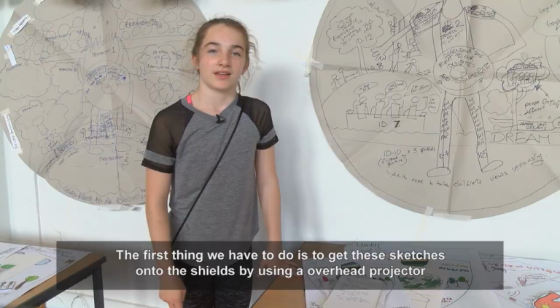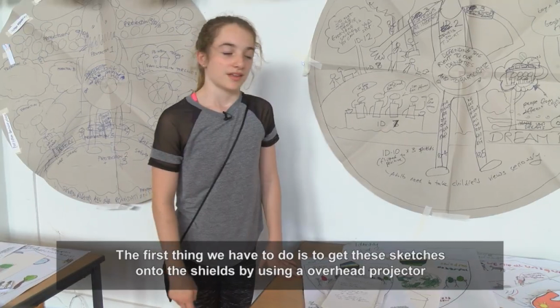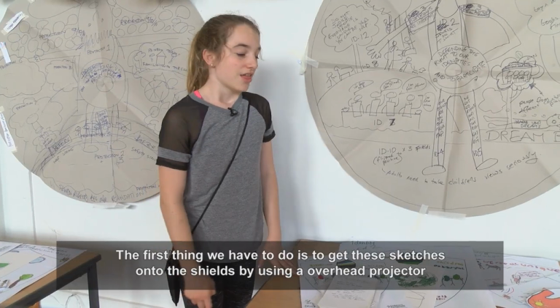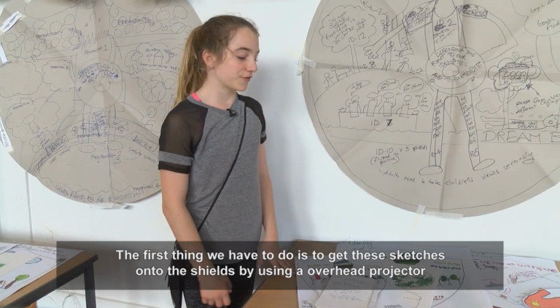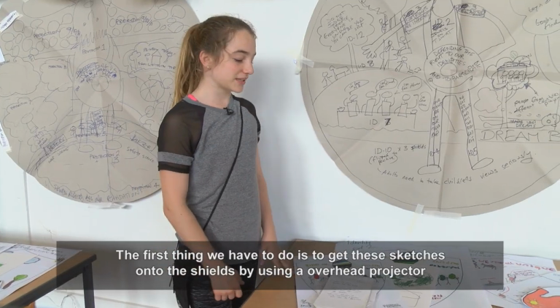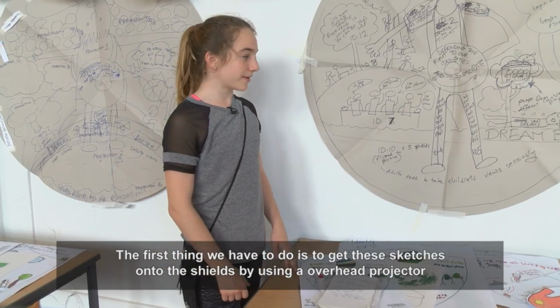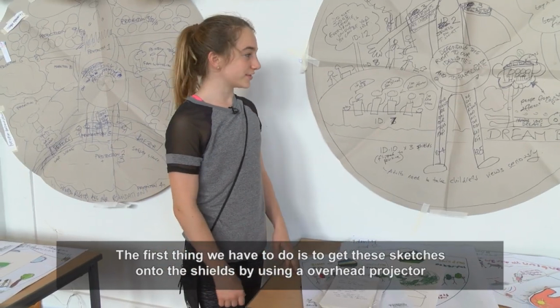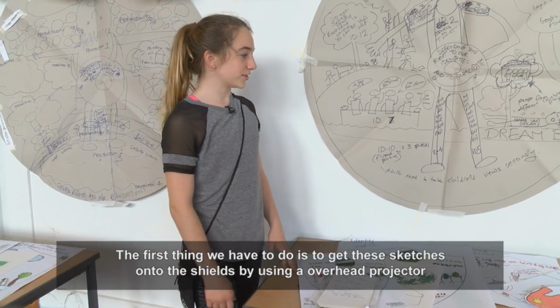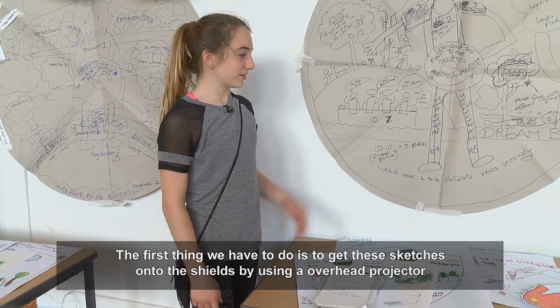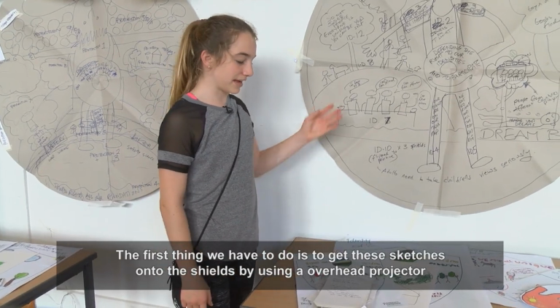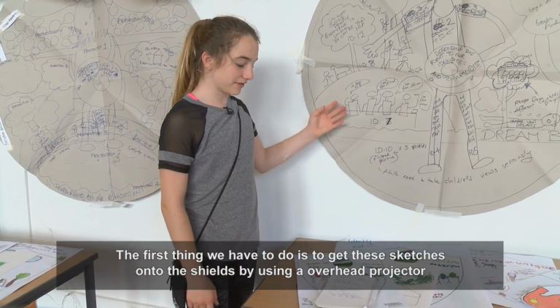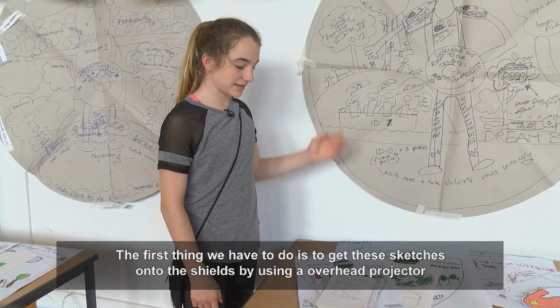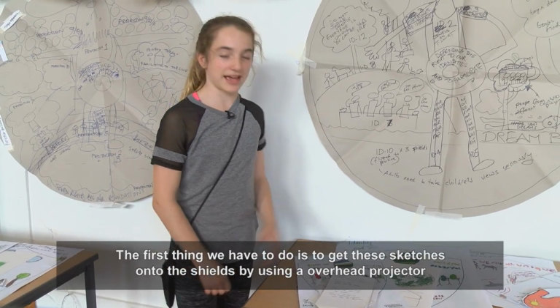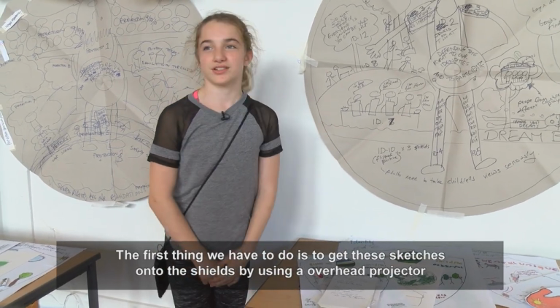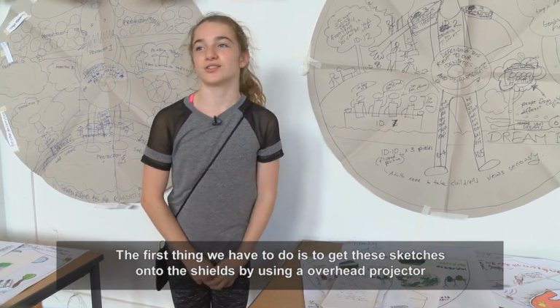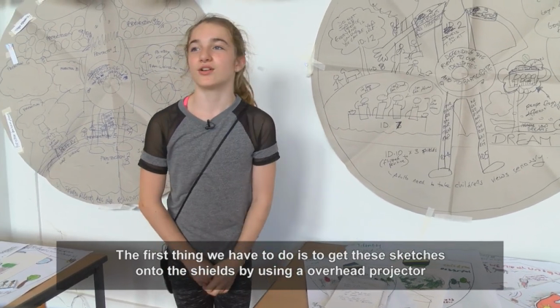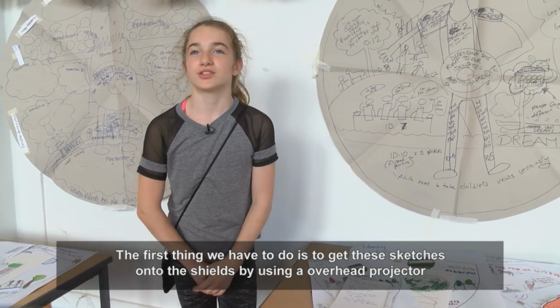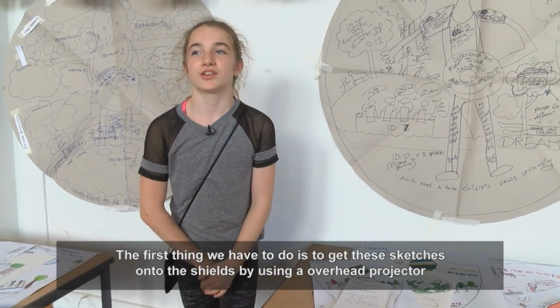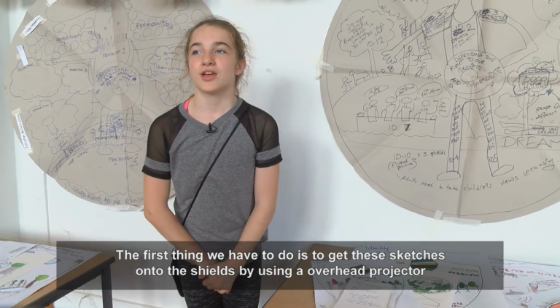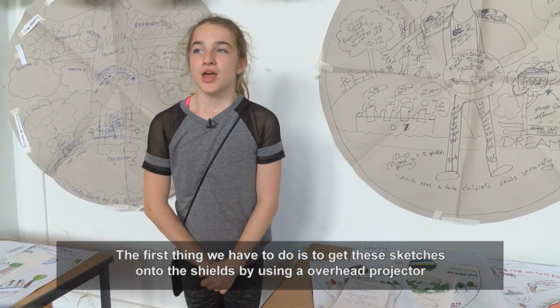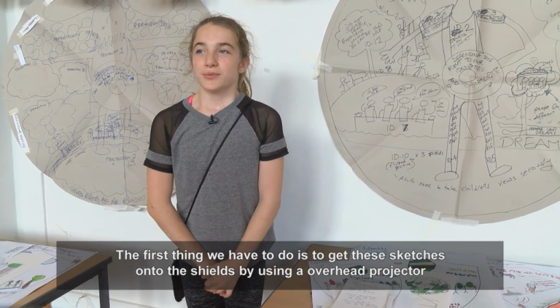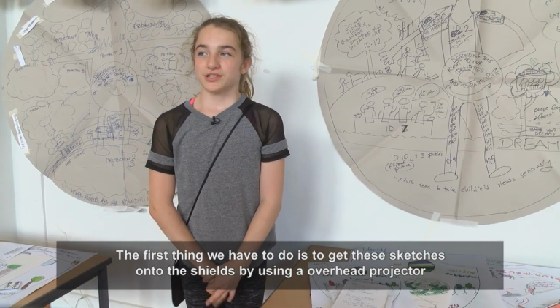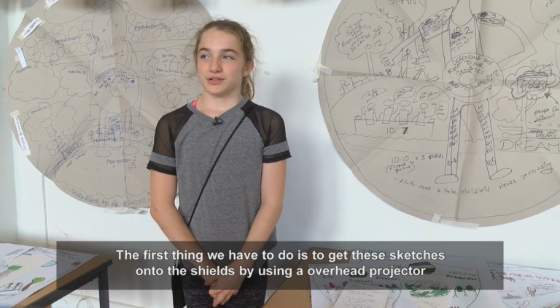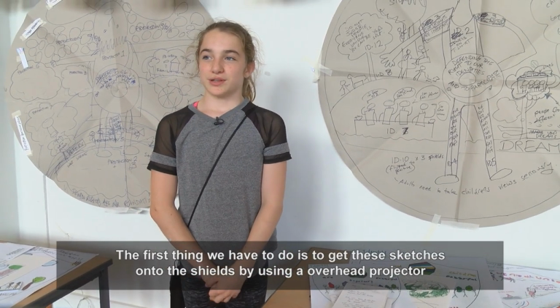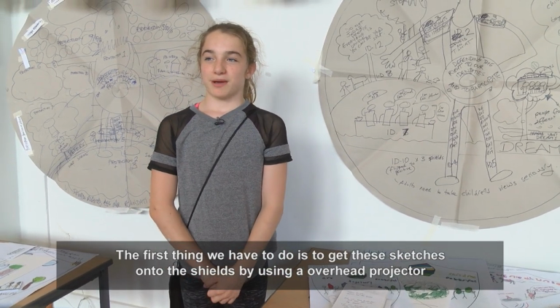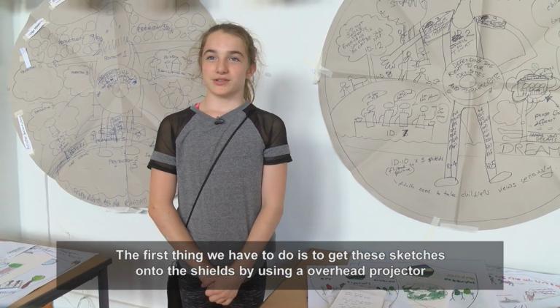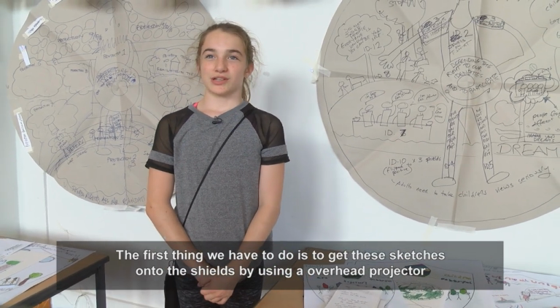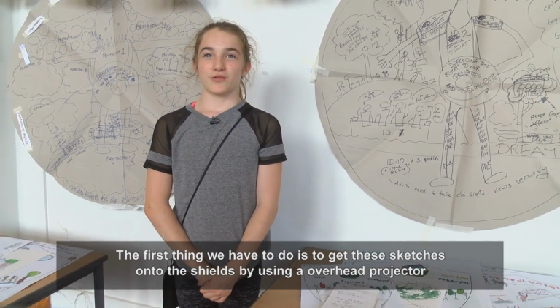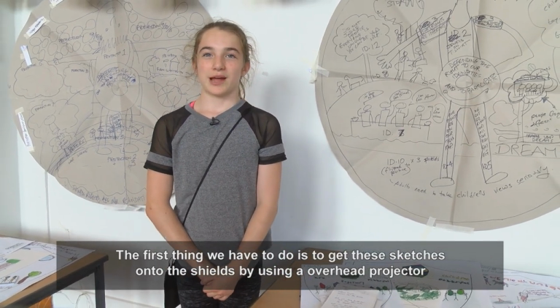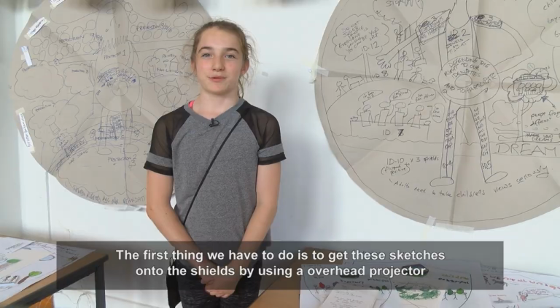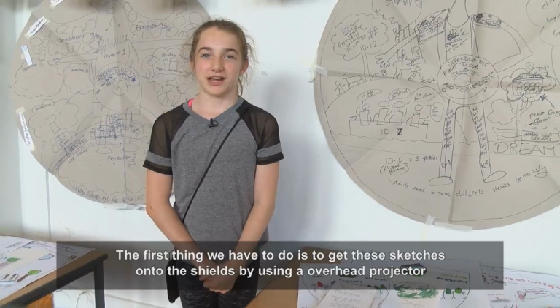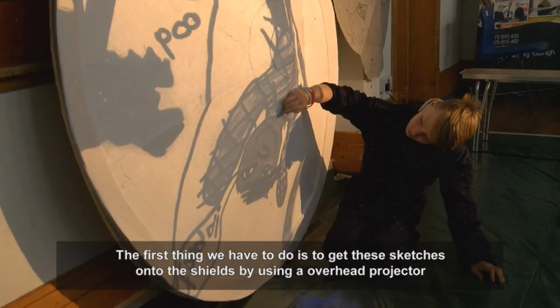The first thing we have to do is get these sketches onto the shield by using an overhead projector.